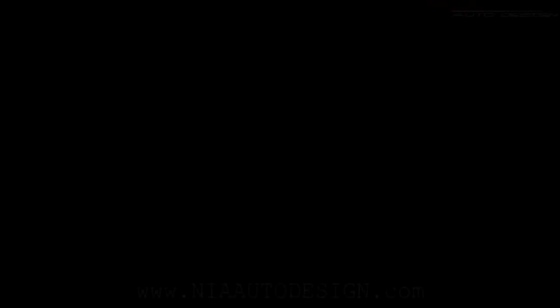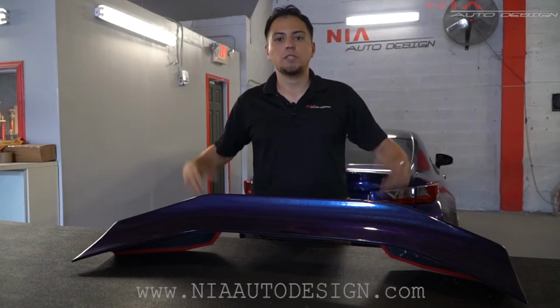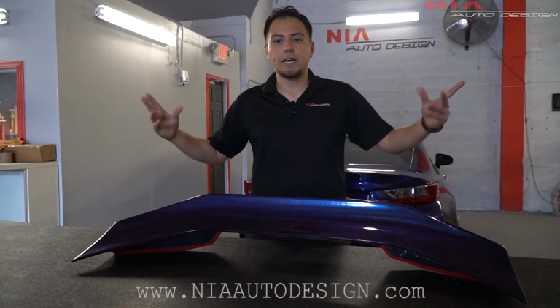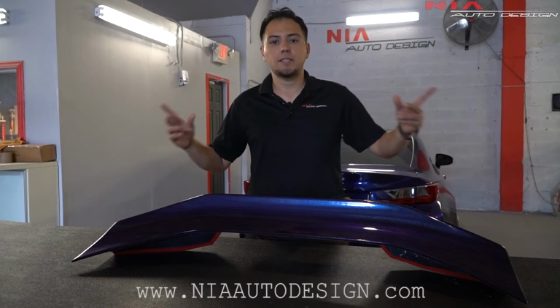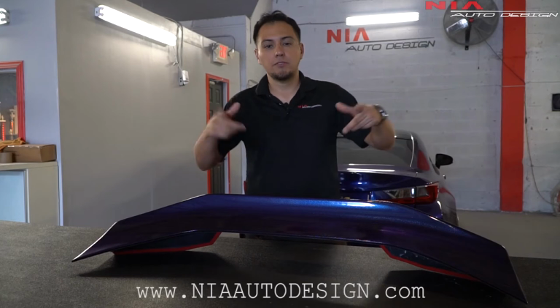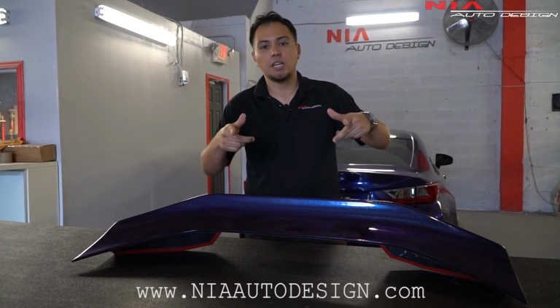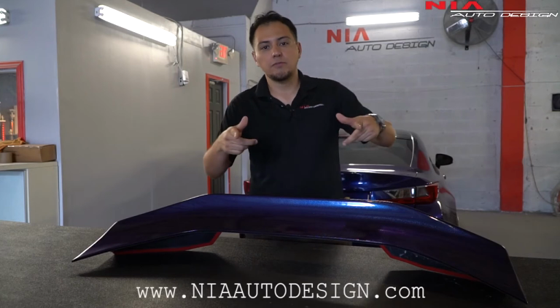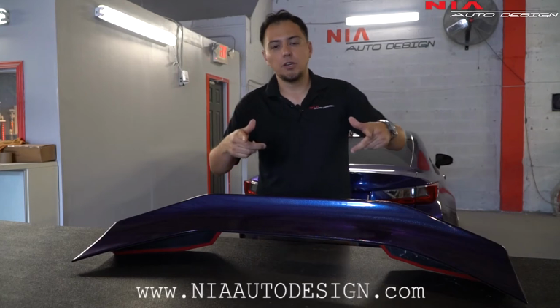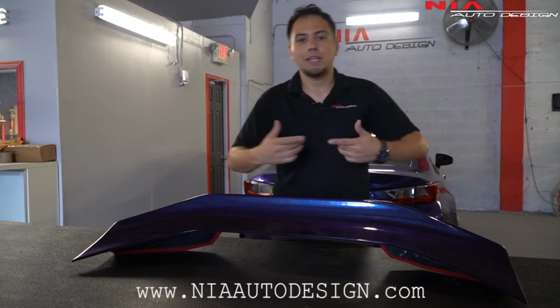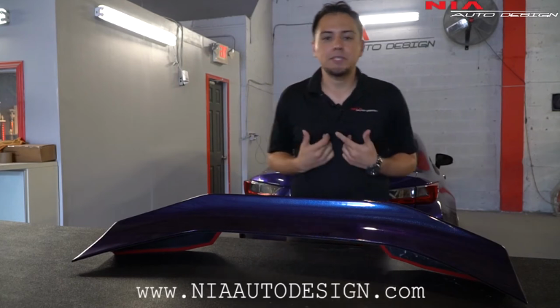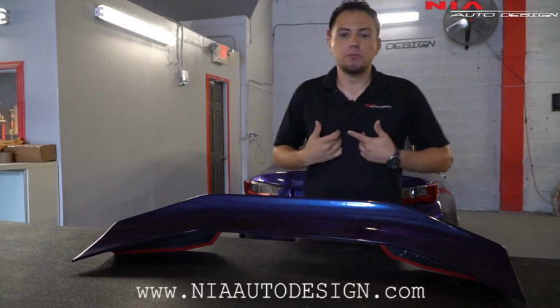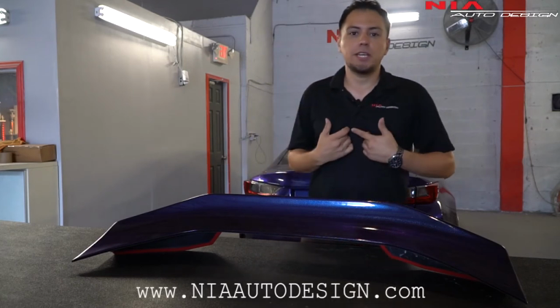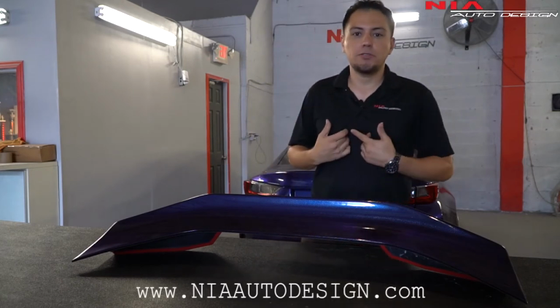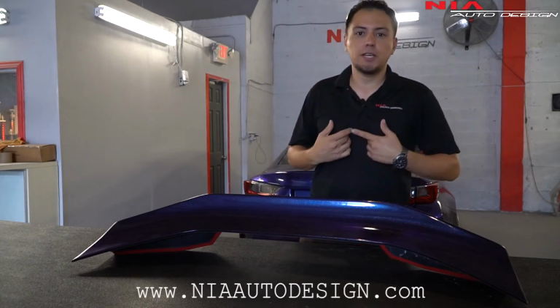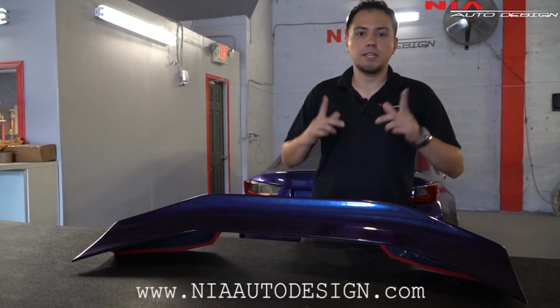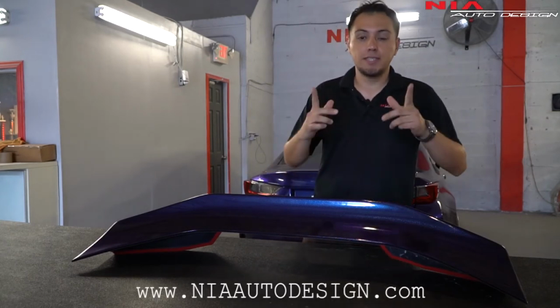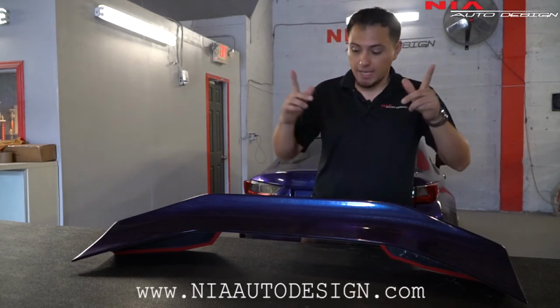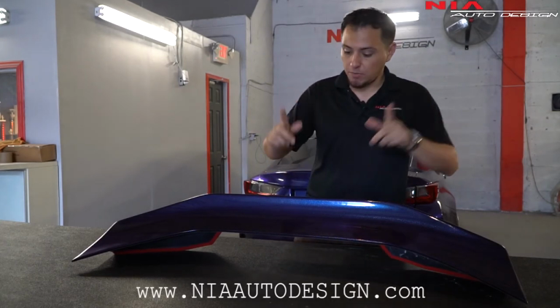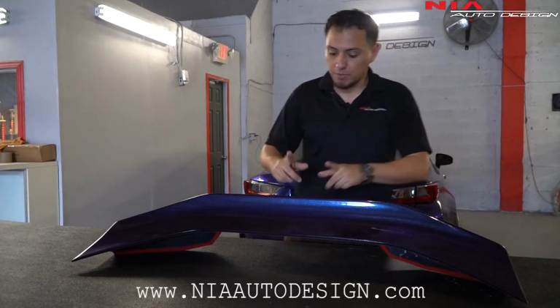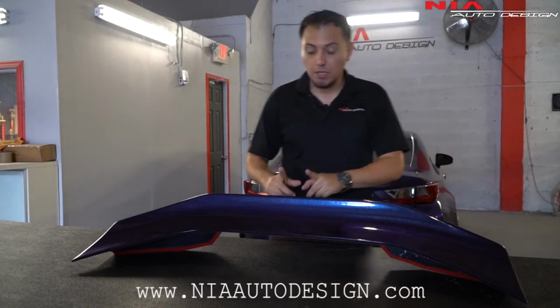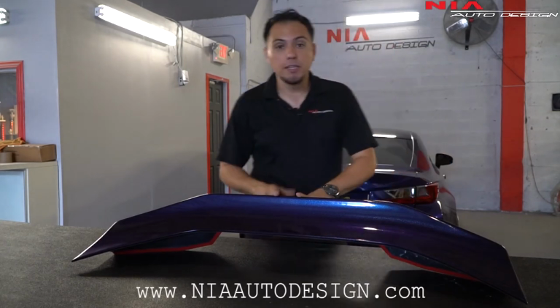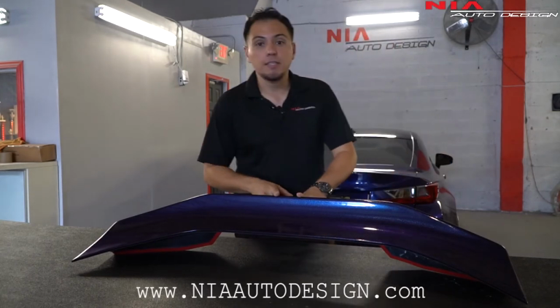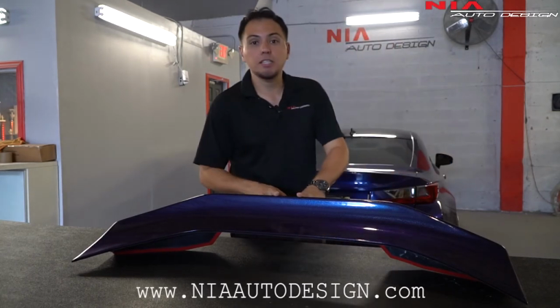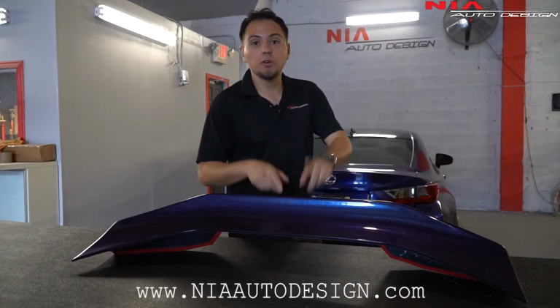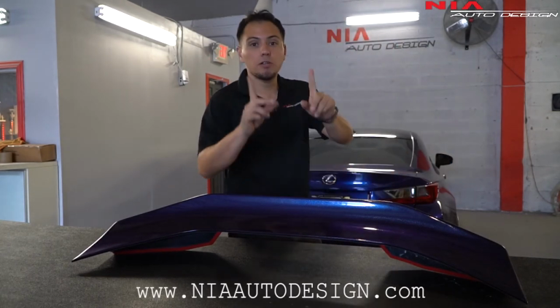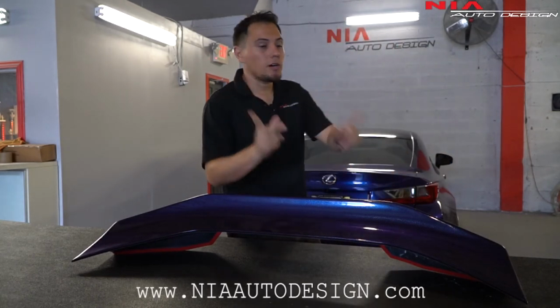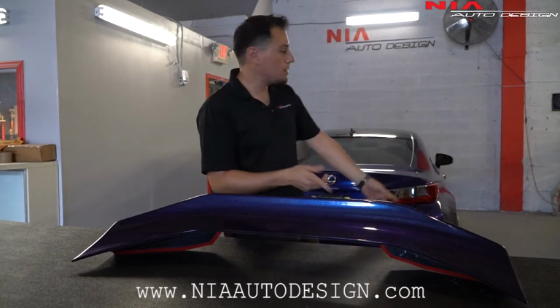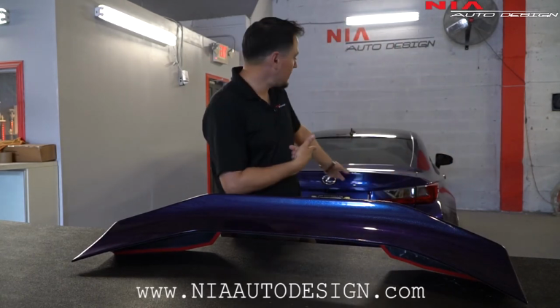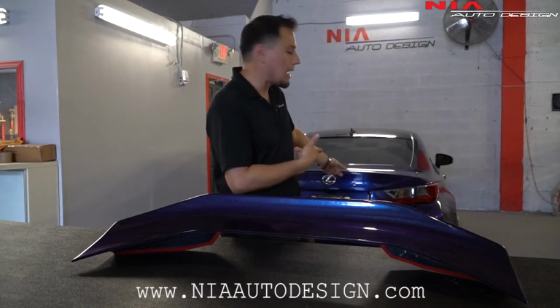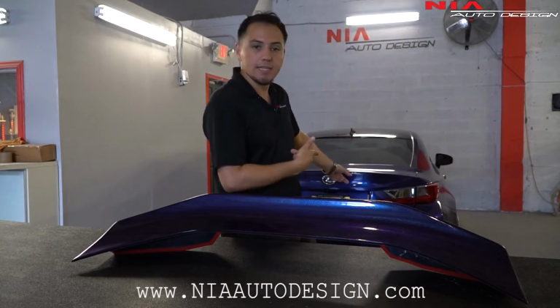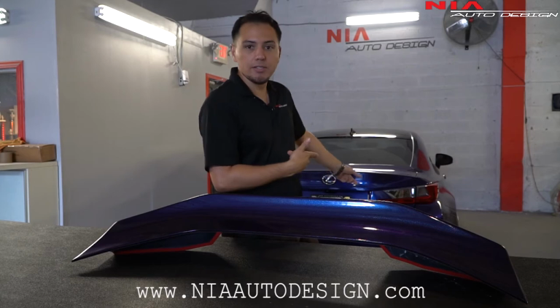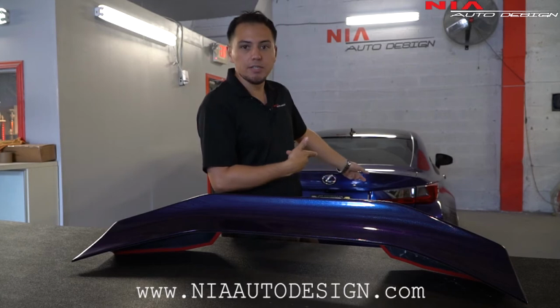What's up guys, thank you for checking out this video. My name is Kevin Whitney out of Design, and today we're going to be installing the Nia spoiler on the Lexus RC.